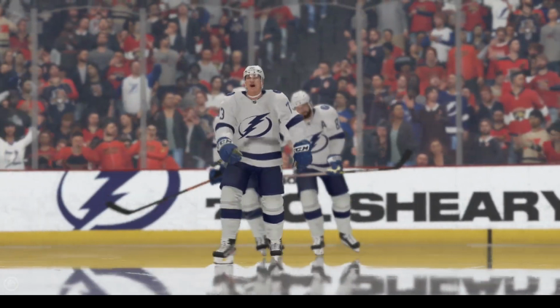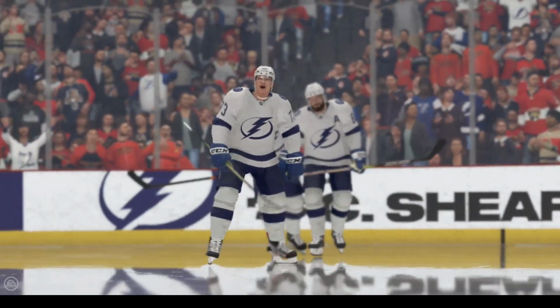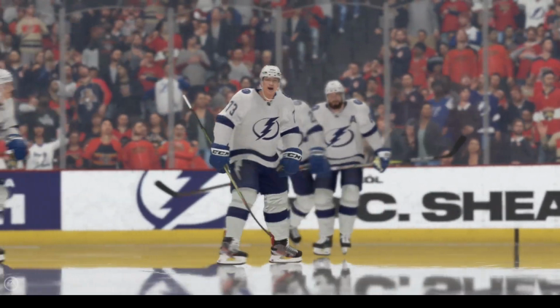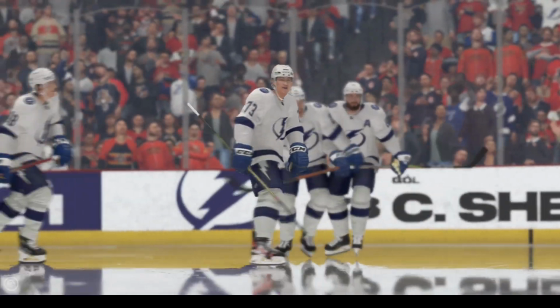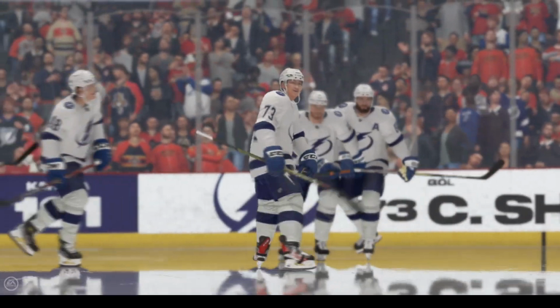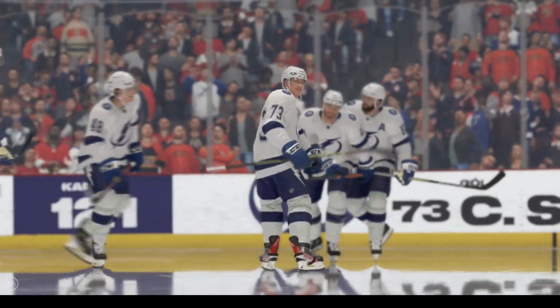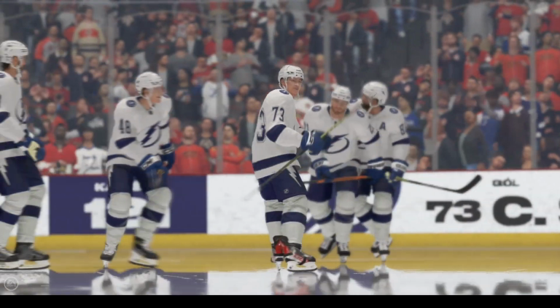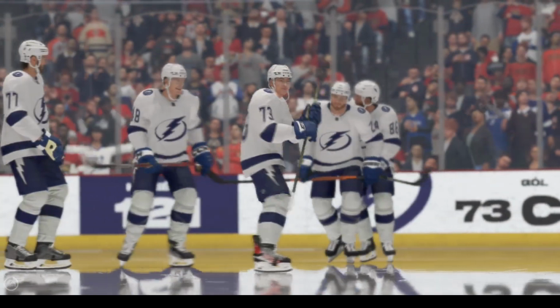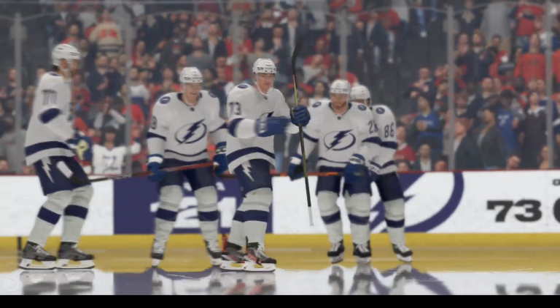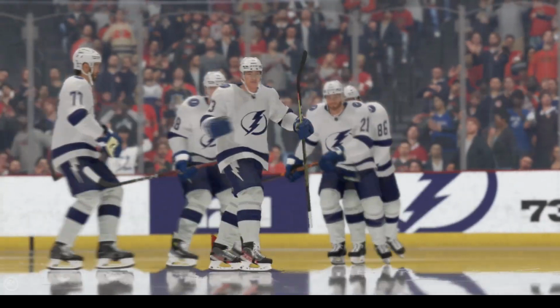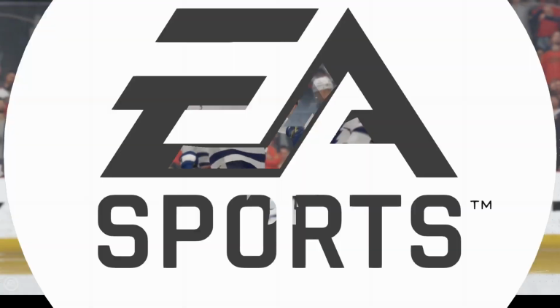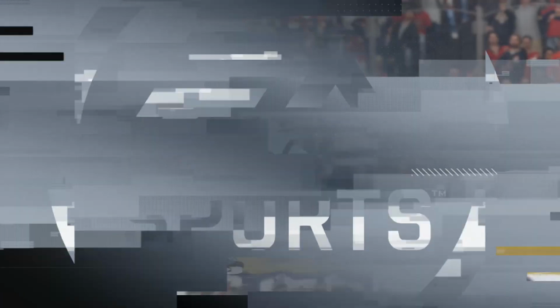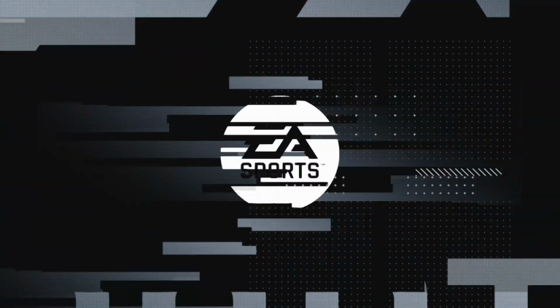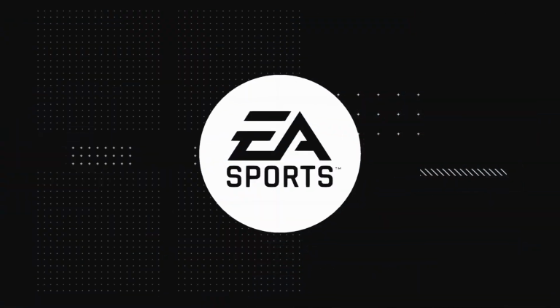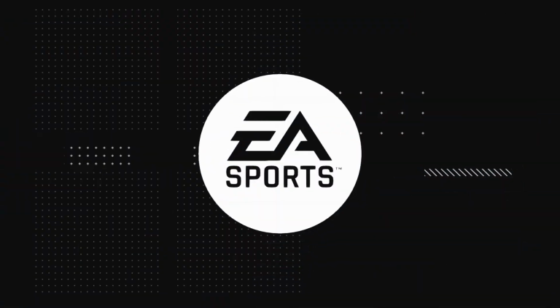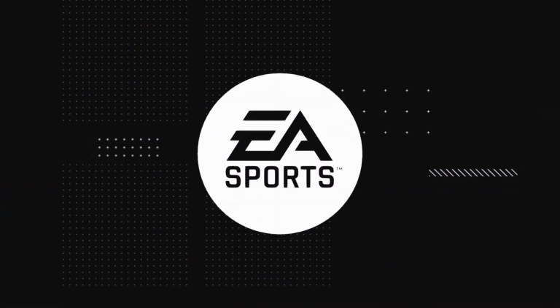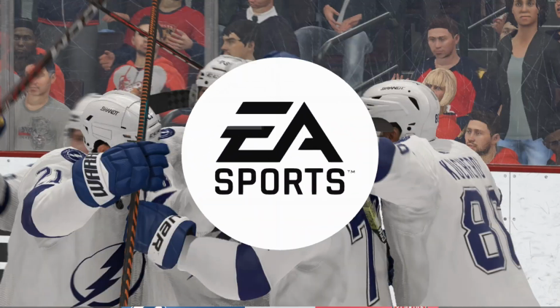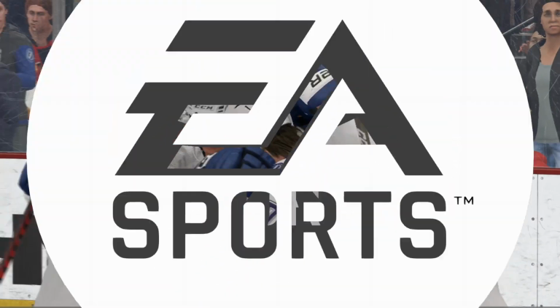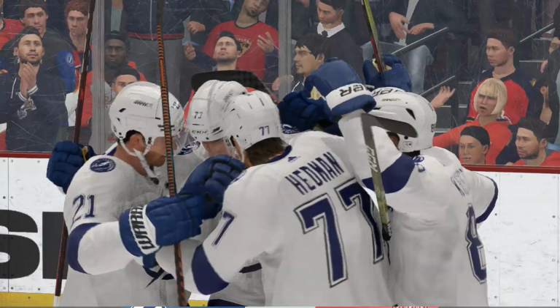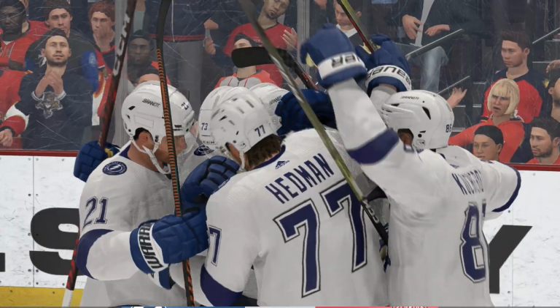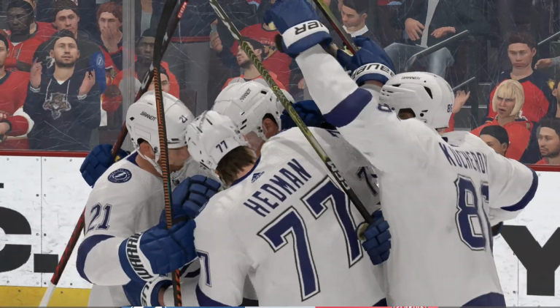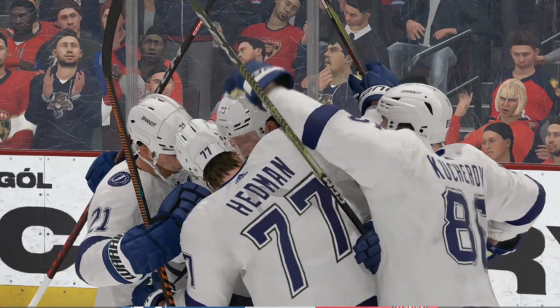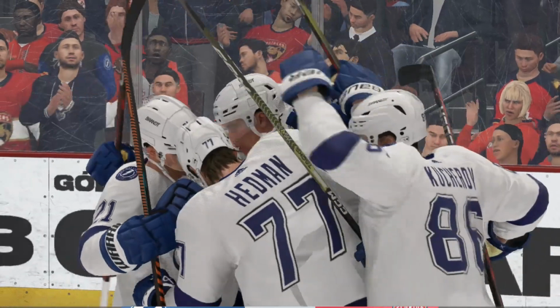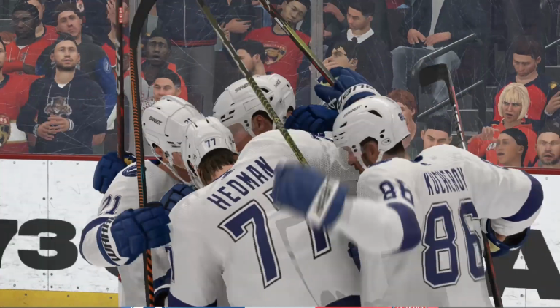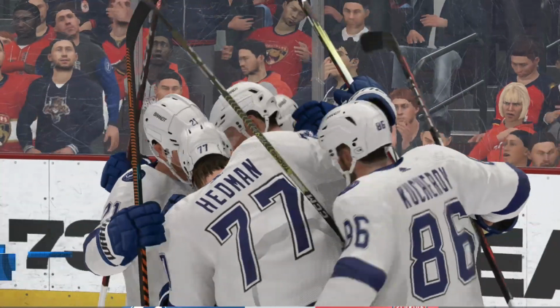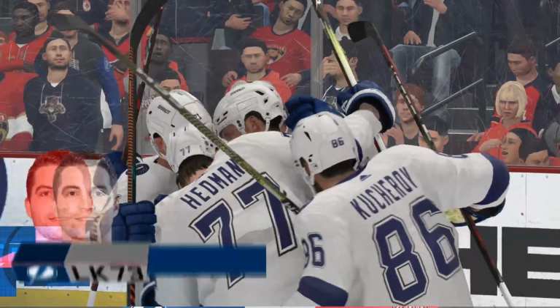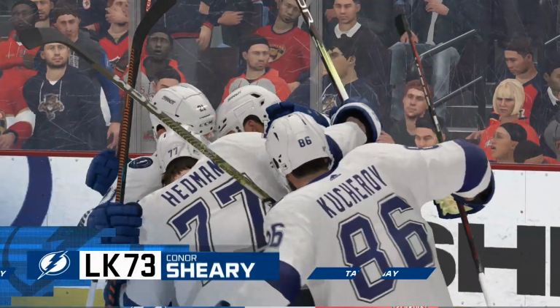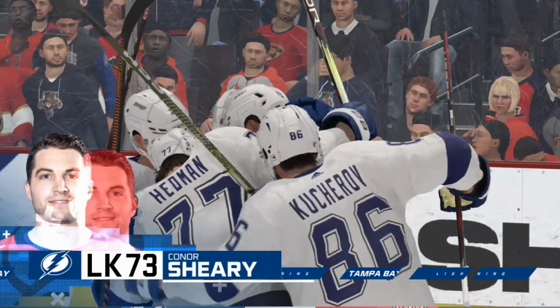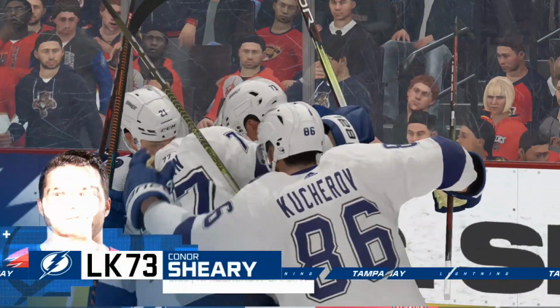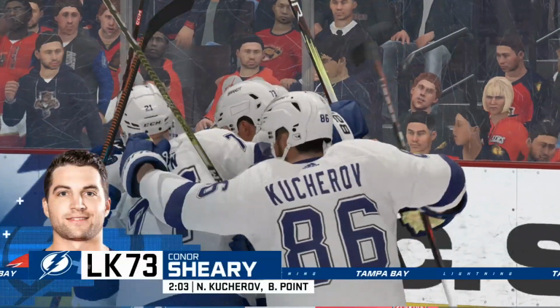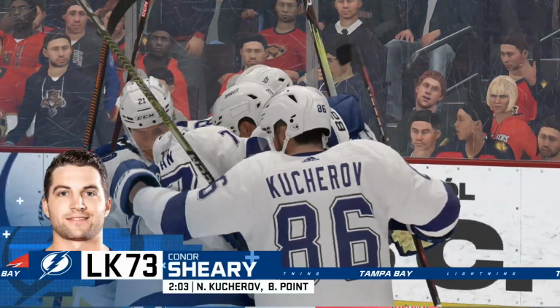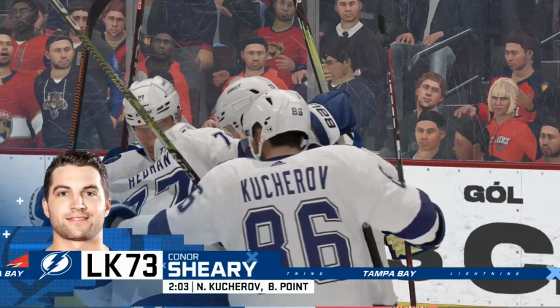That's a dream start, James, and it's one they were looking for. You want to come out, you want to get out front, and you want to dictate pace.